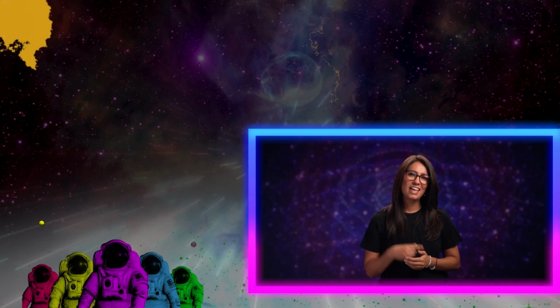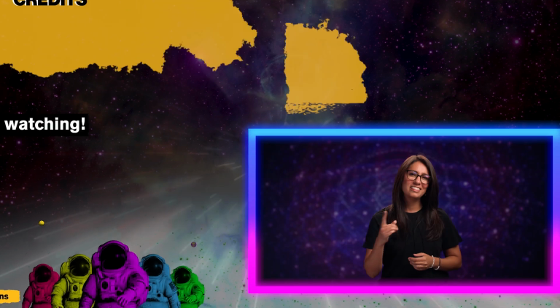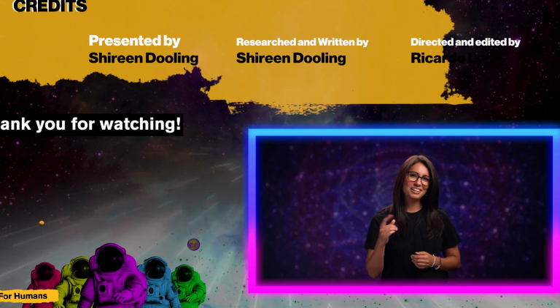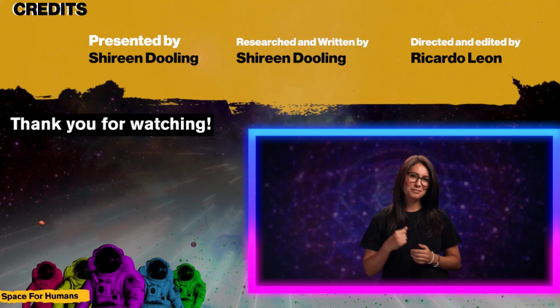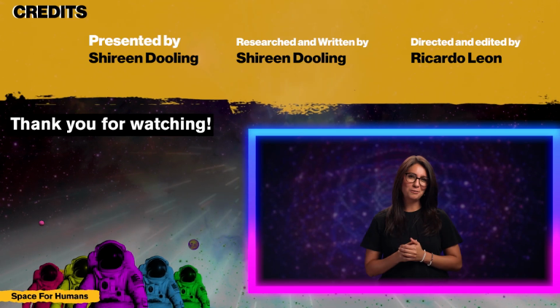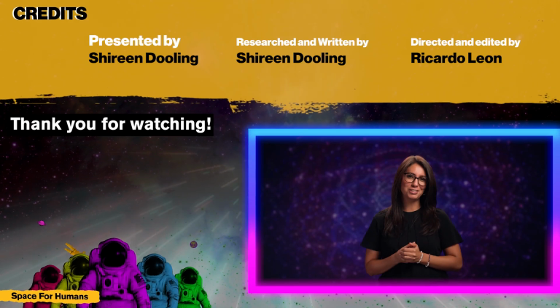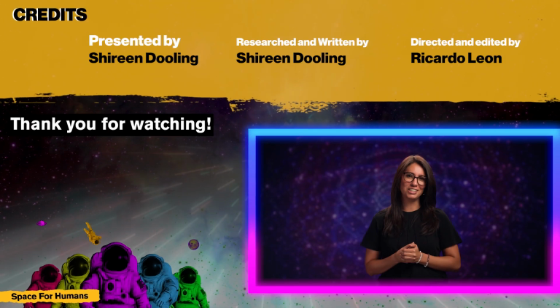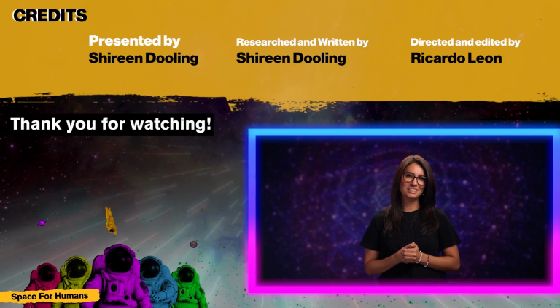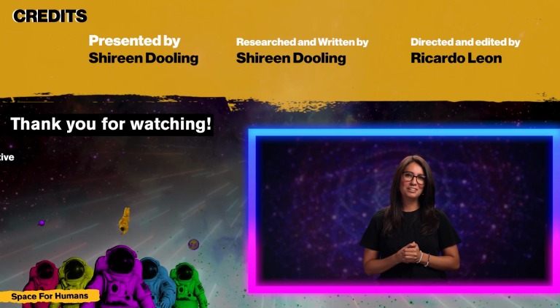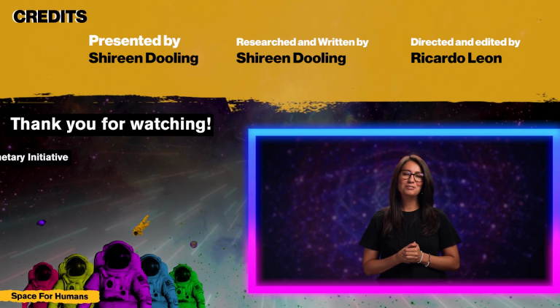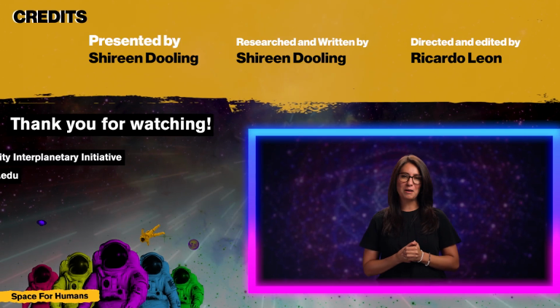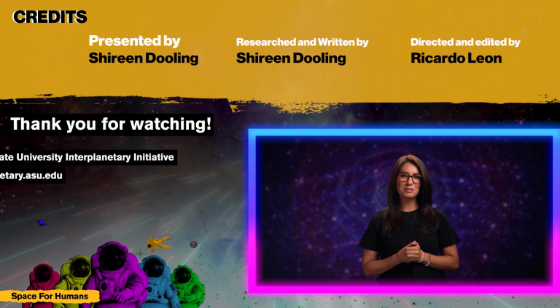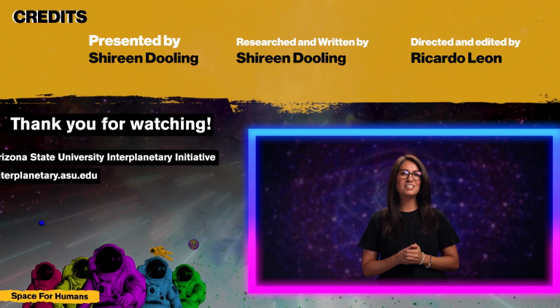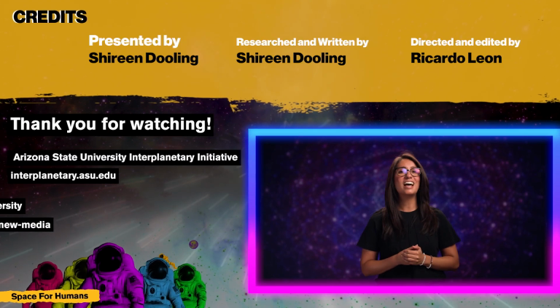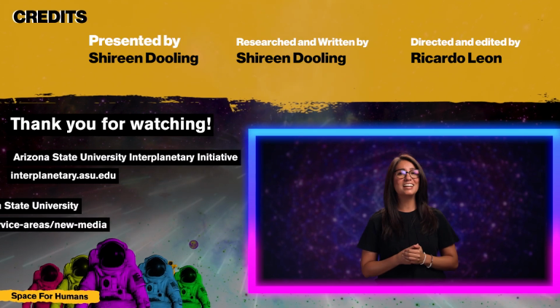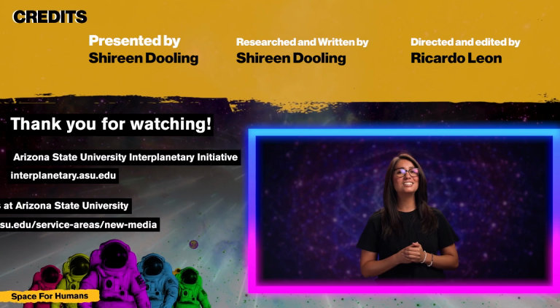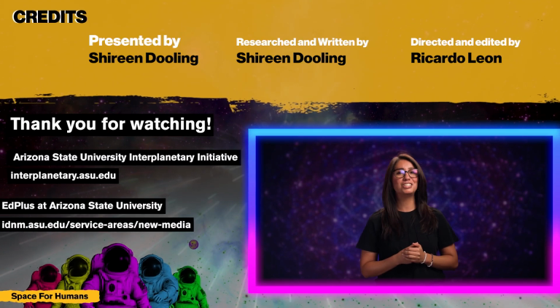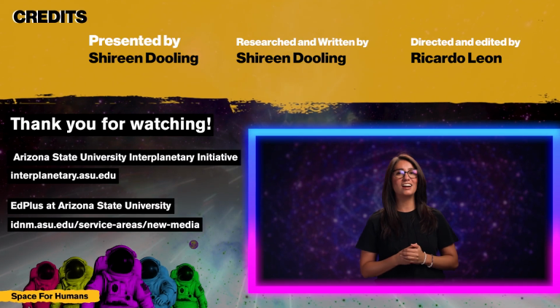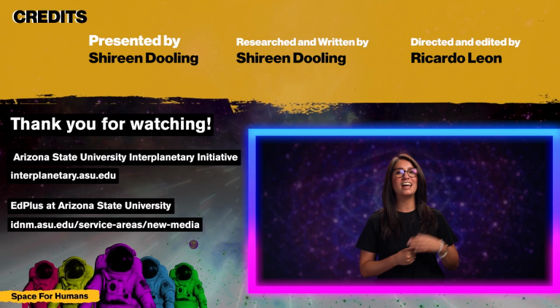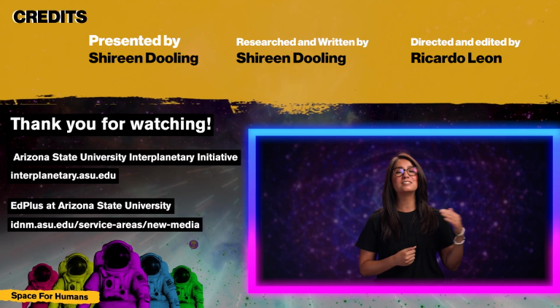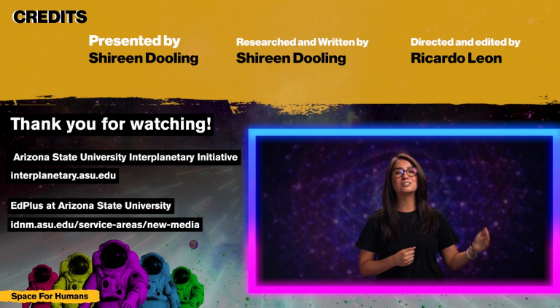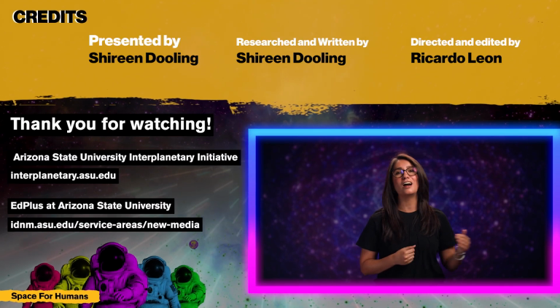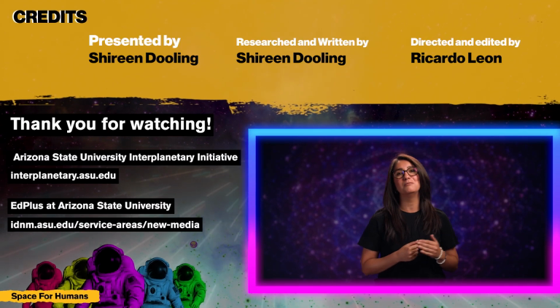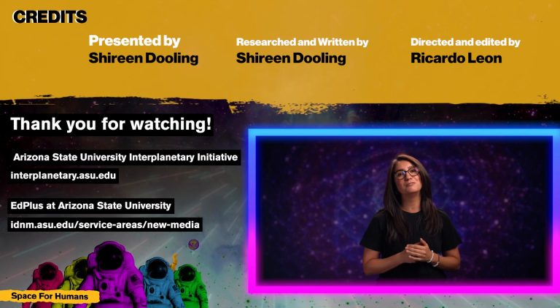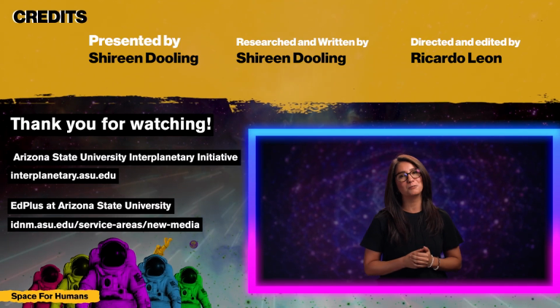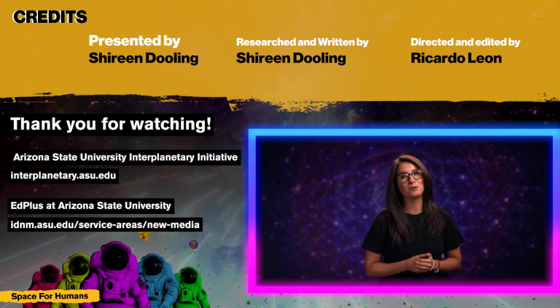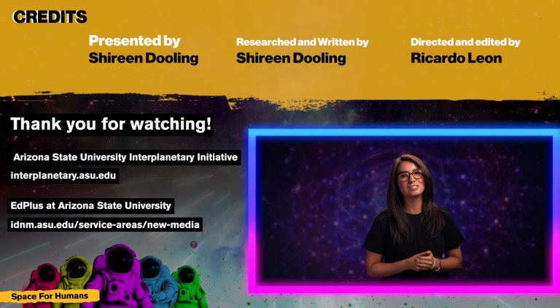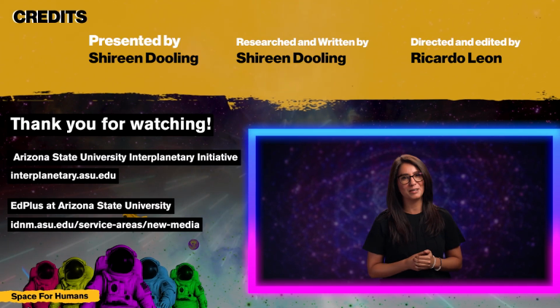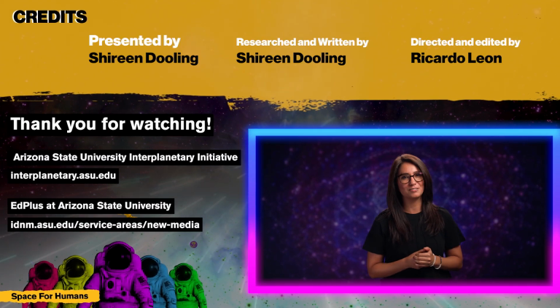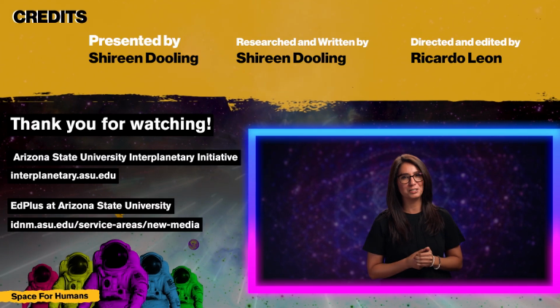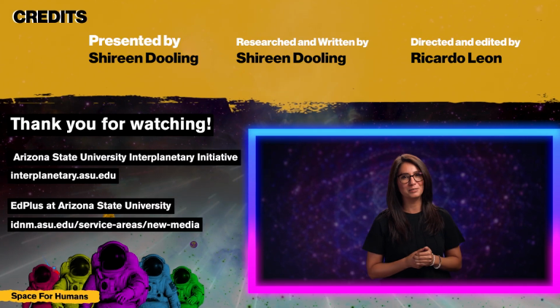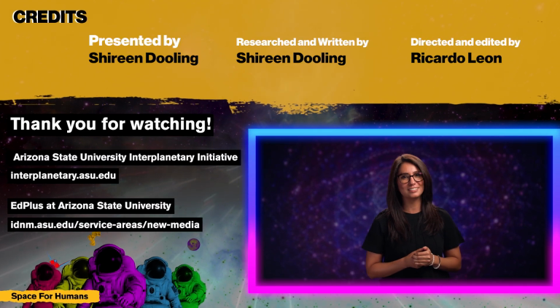Thank you for watching. Remember to like, share, and subscribe for more Space for Humans.